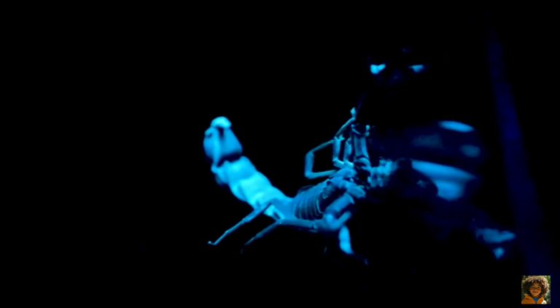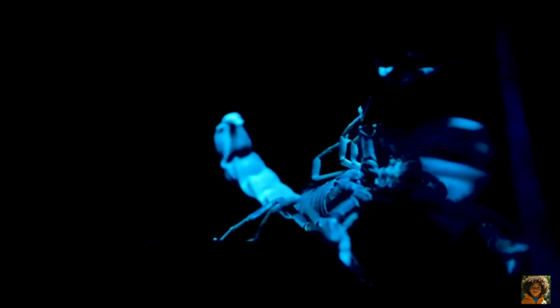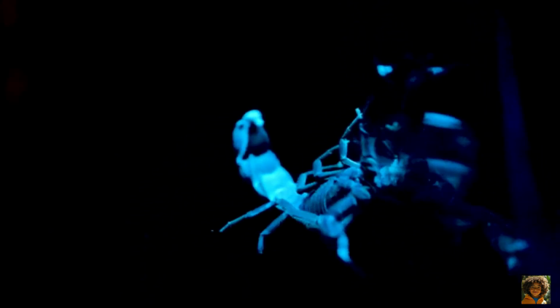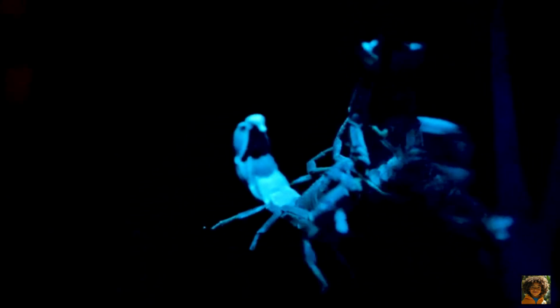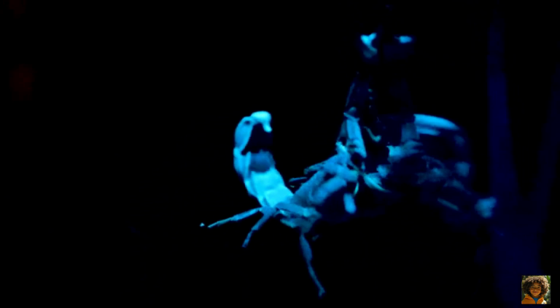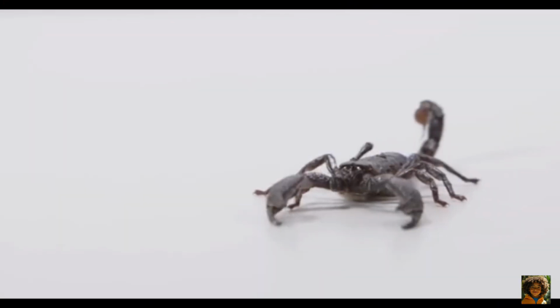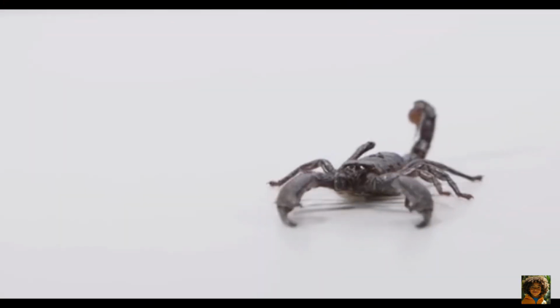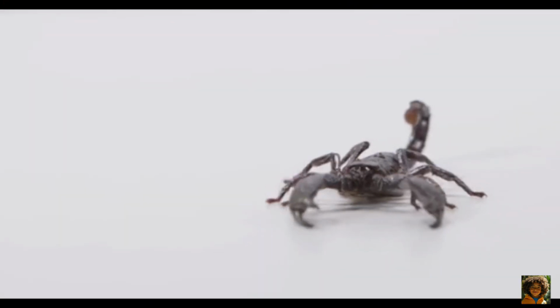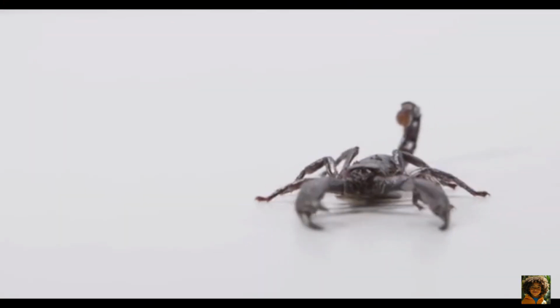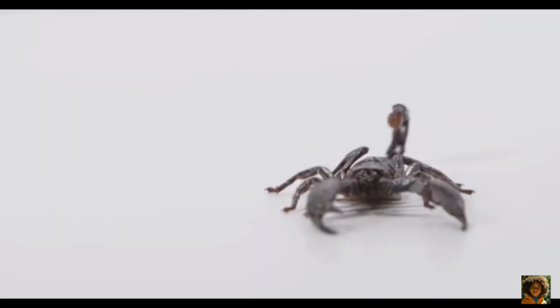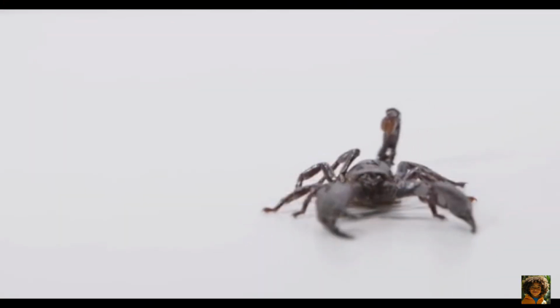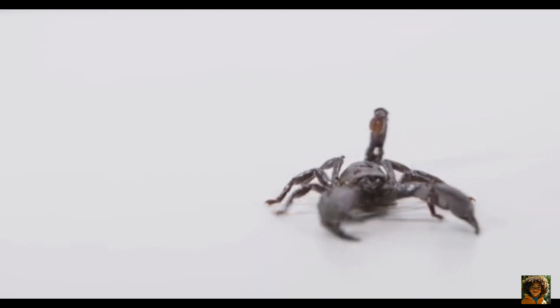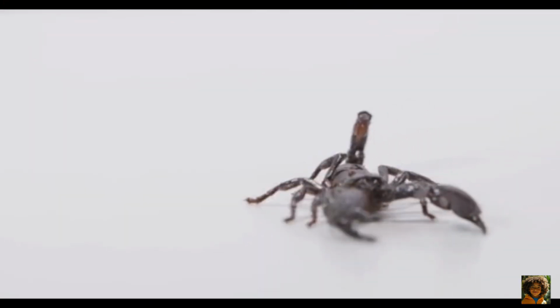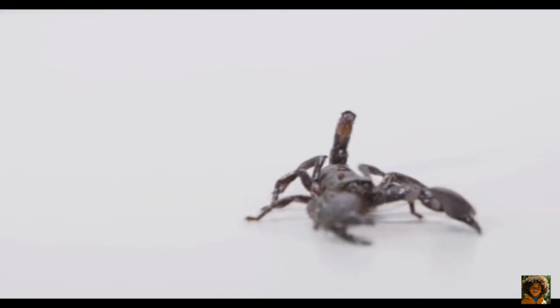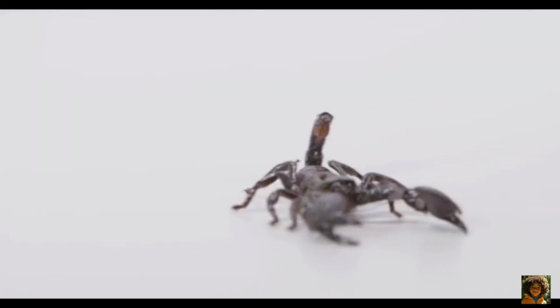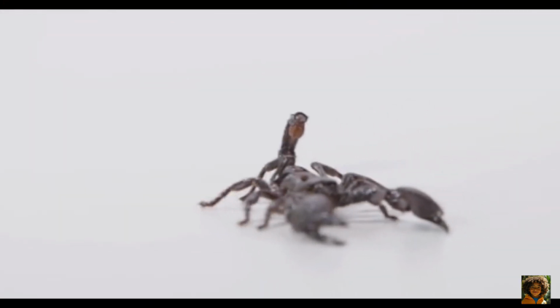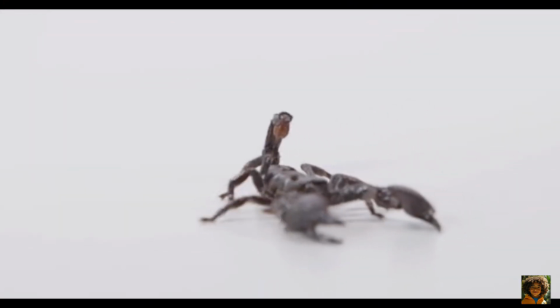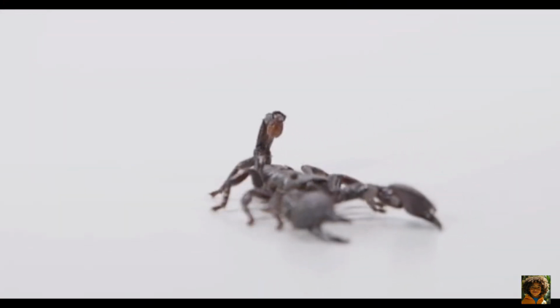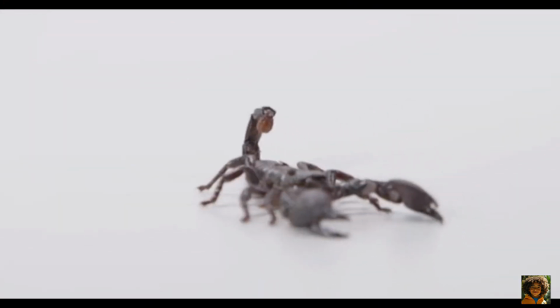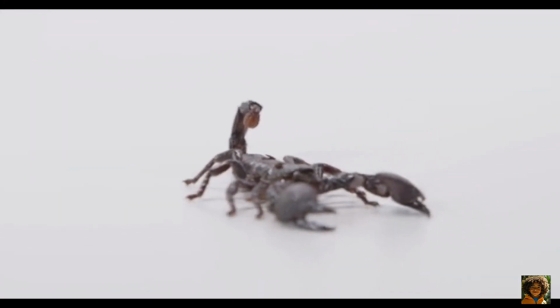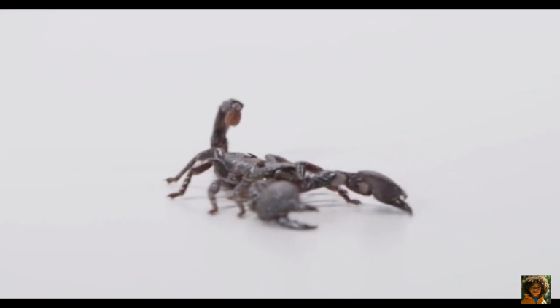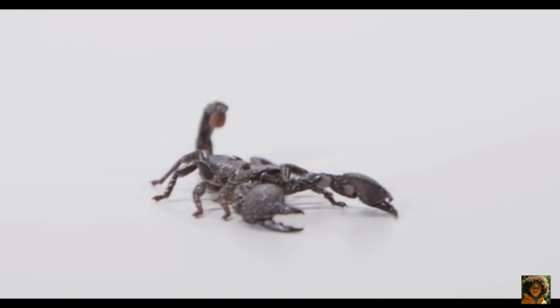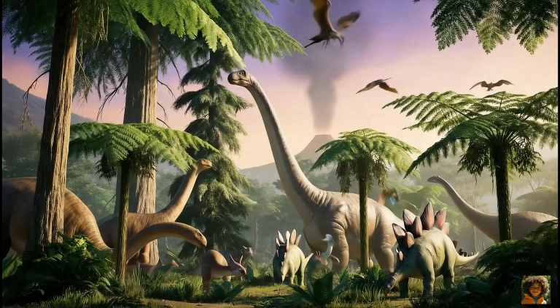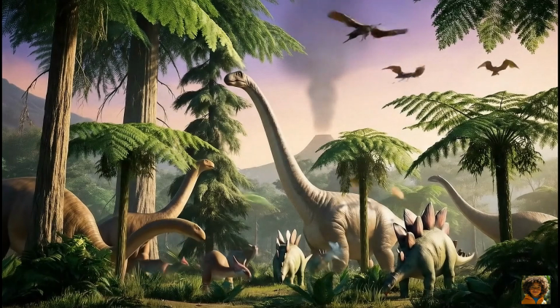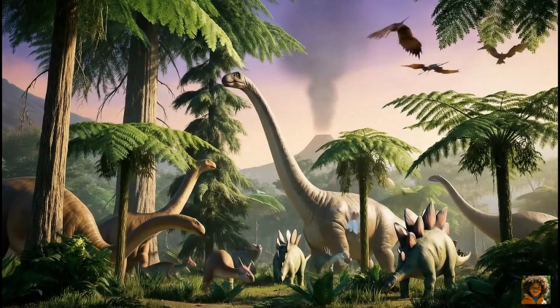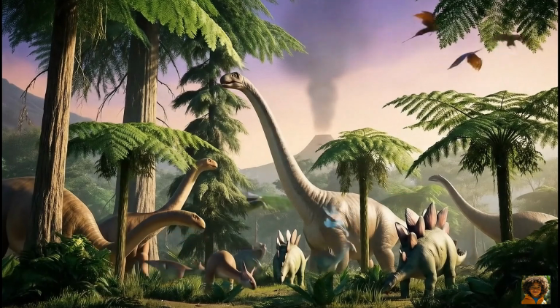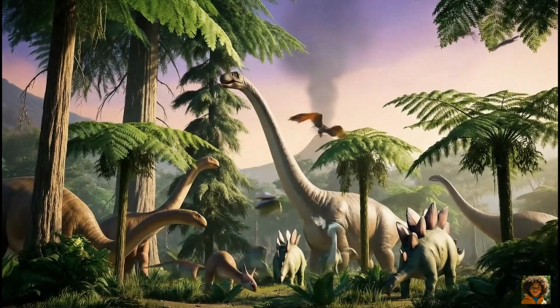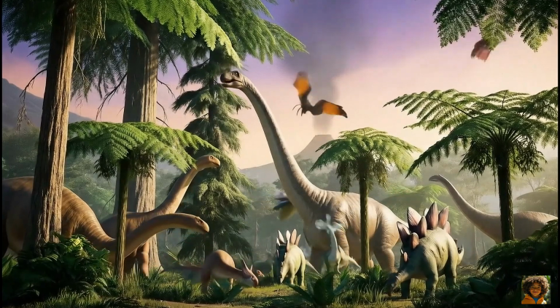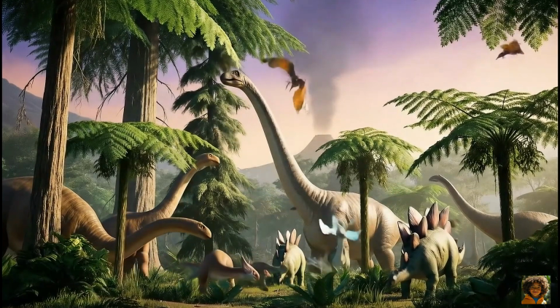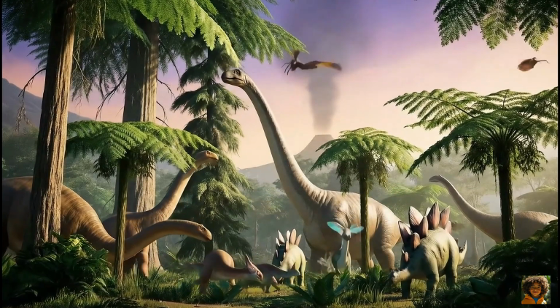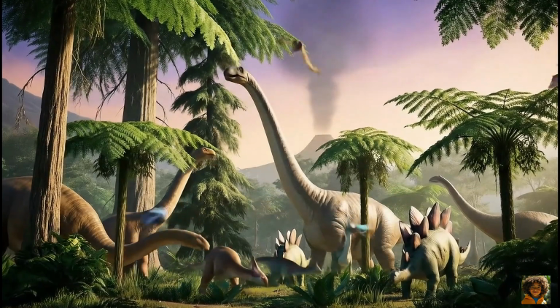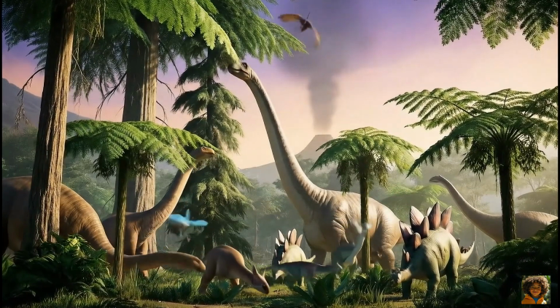Scorpions have been around for over 400 million years. That's even older than the dinosaurs.